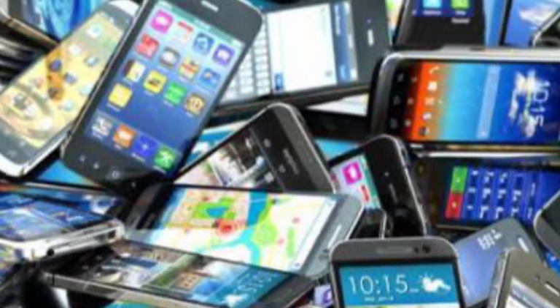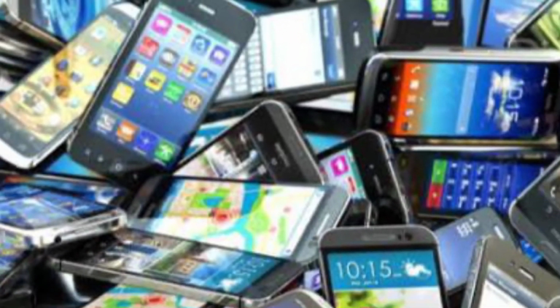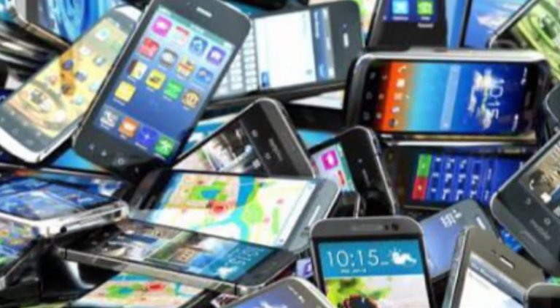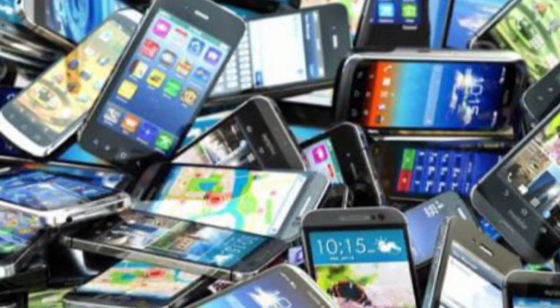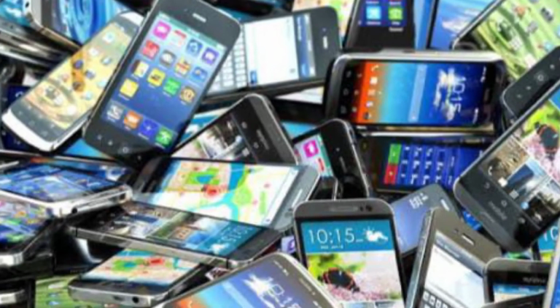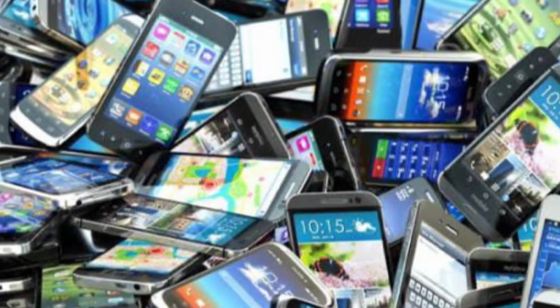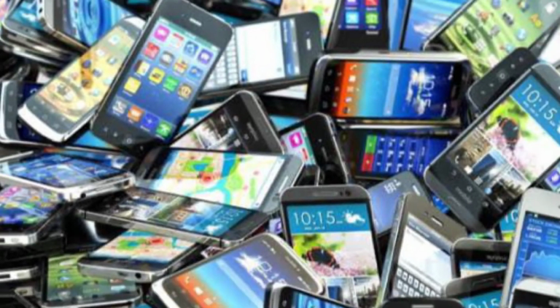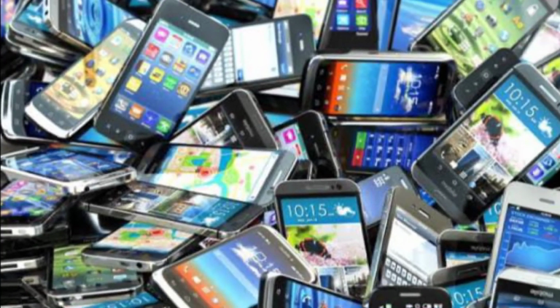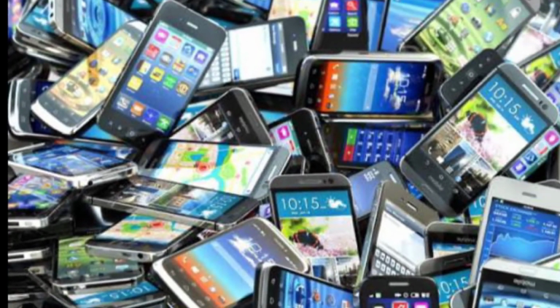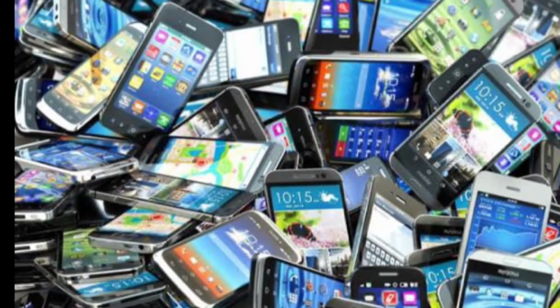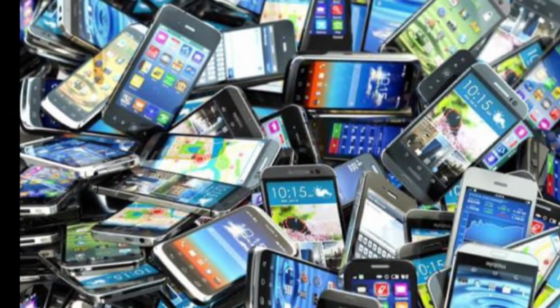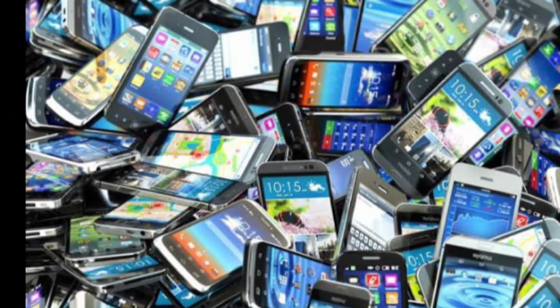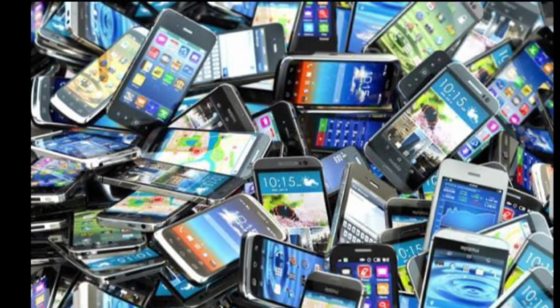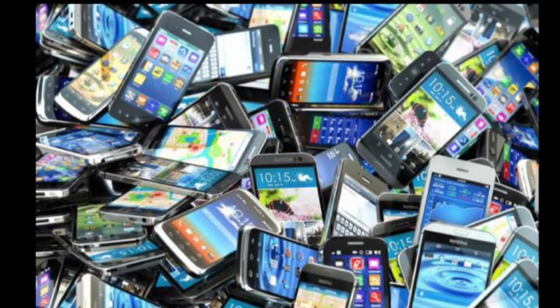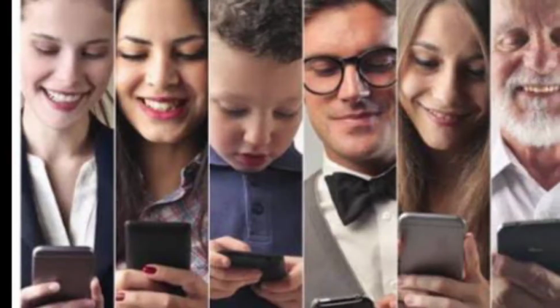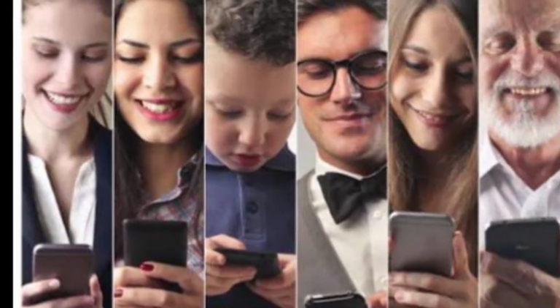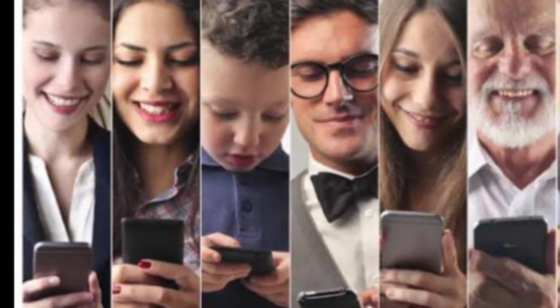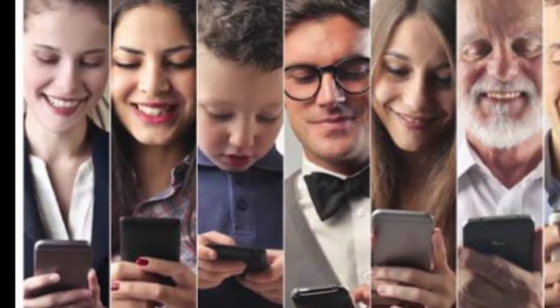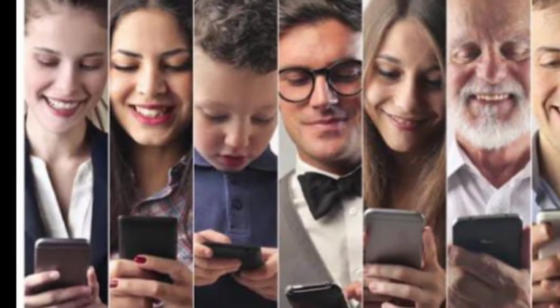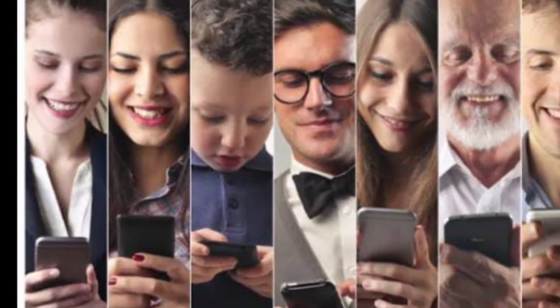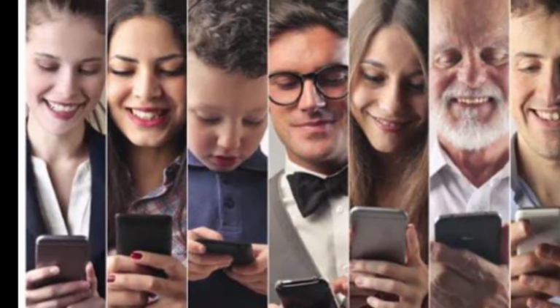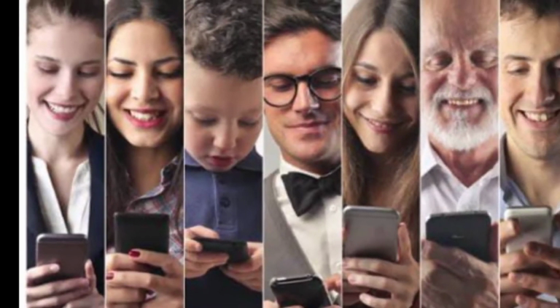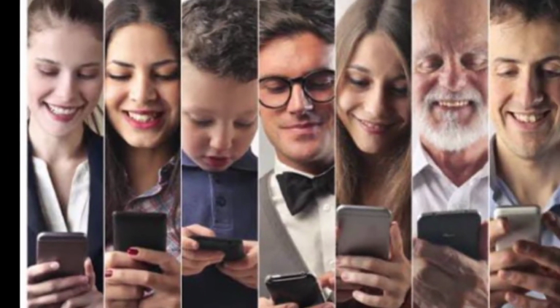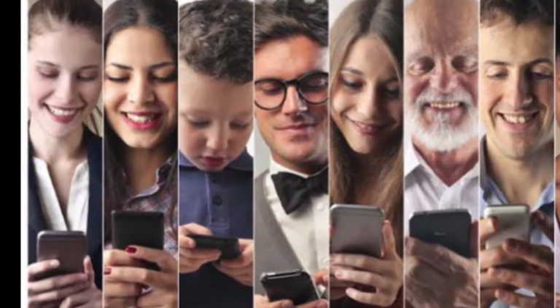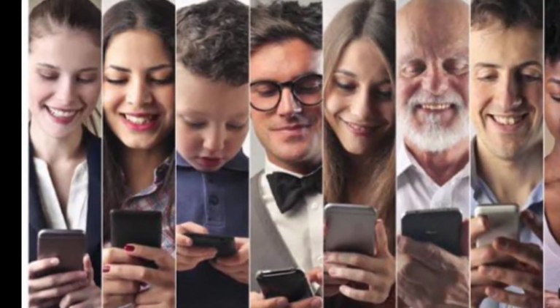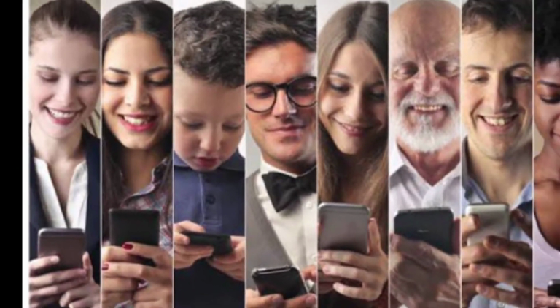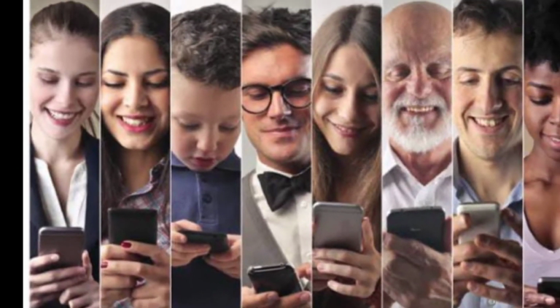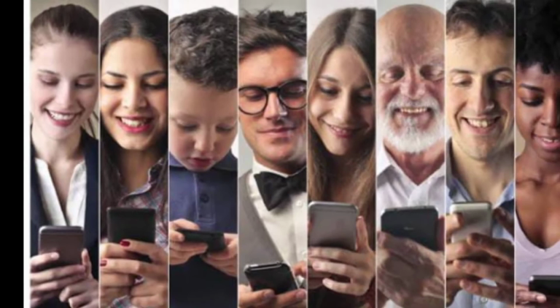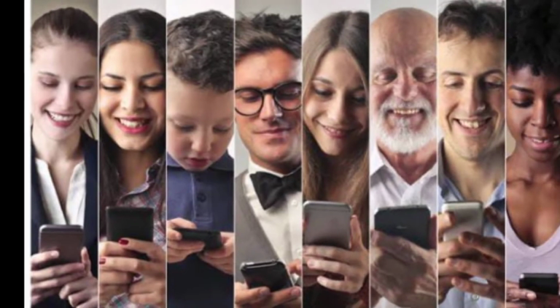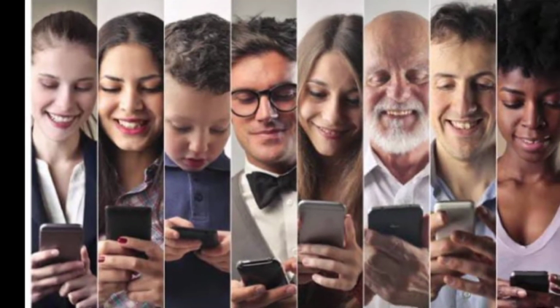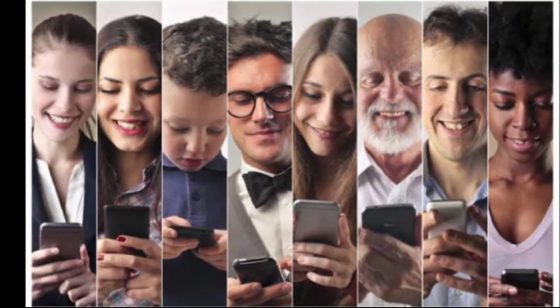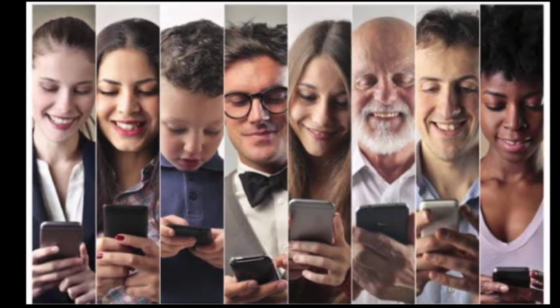If you use Android, you can use iOS. You can use the price of $50,000.